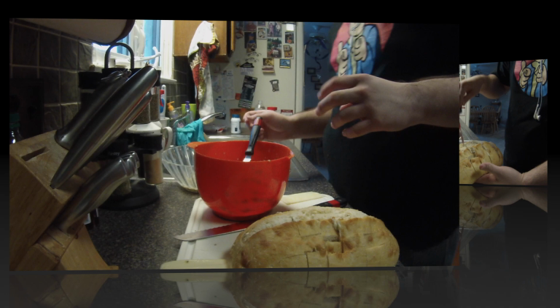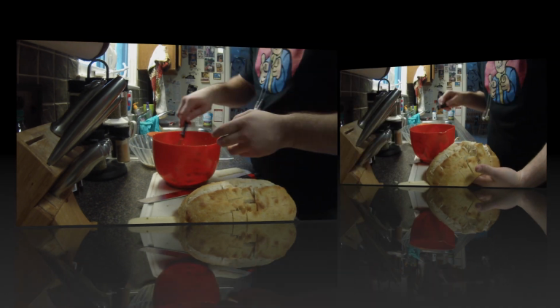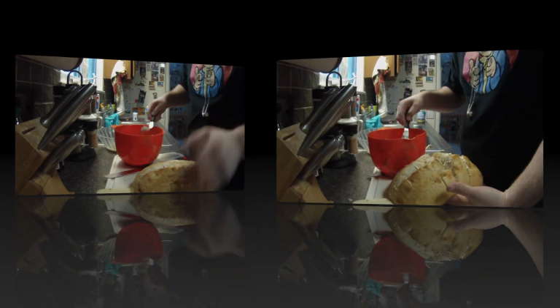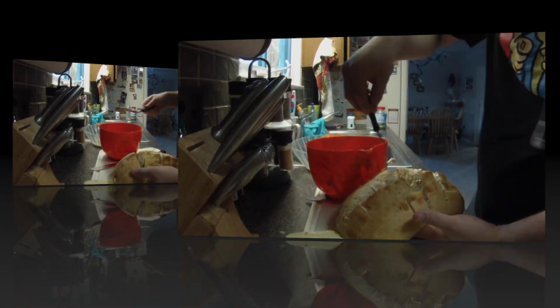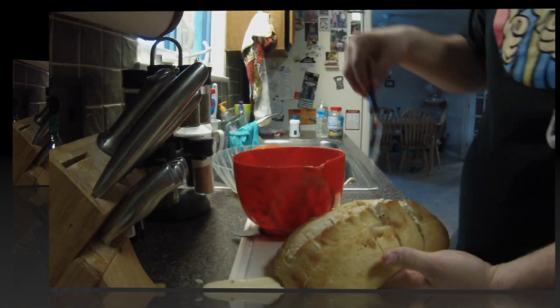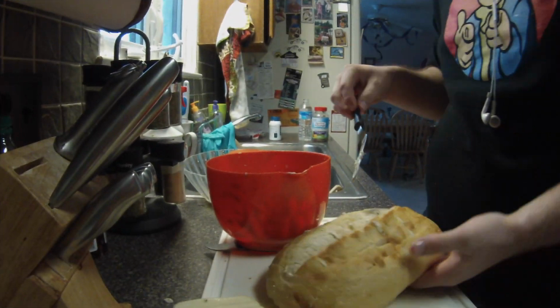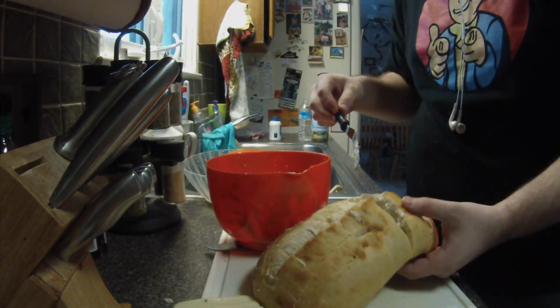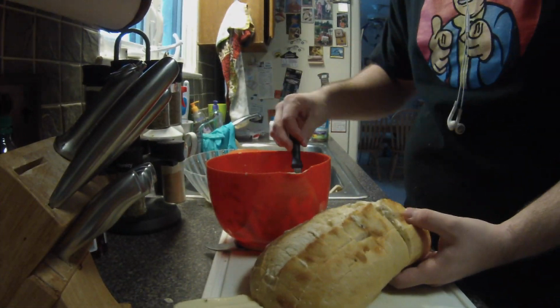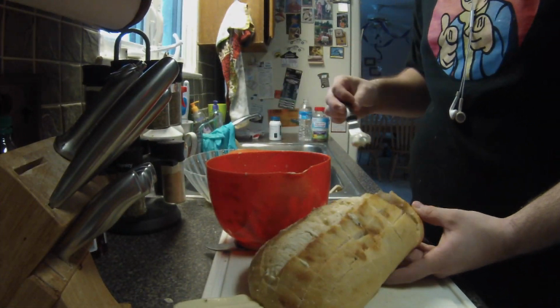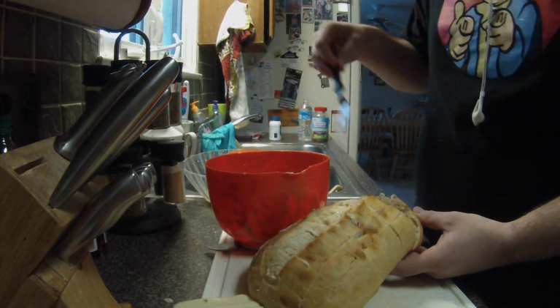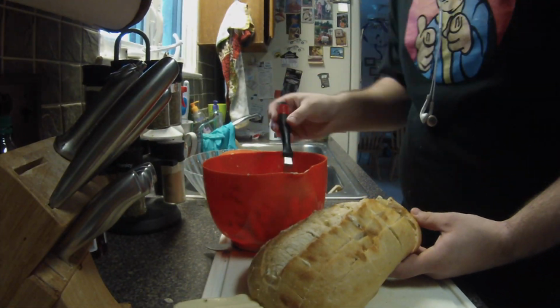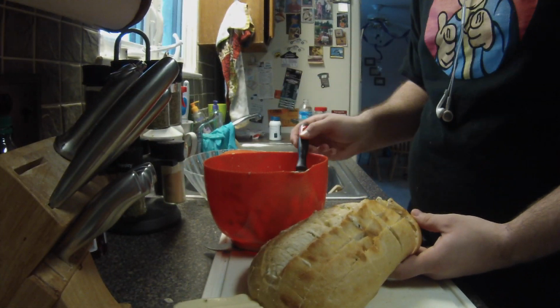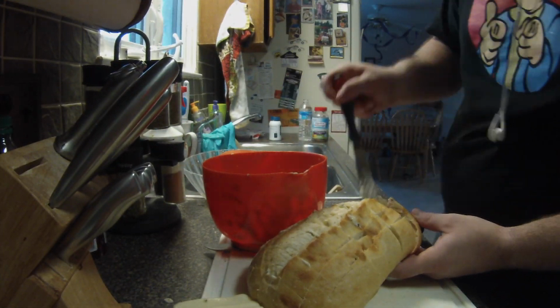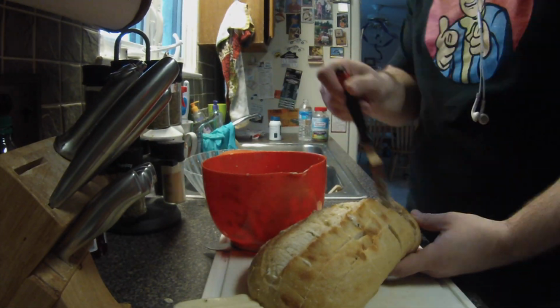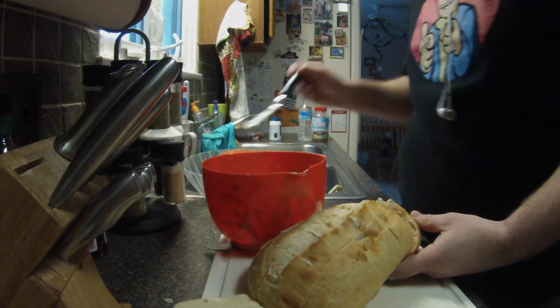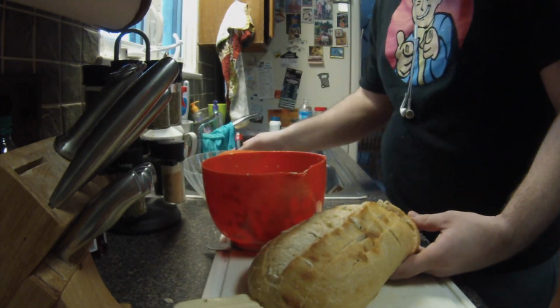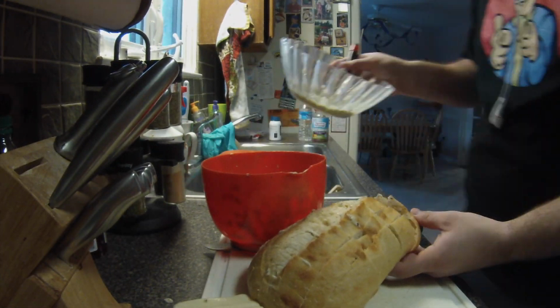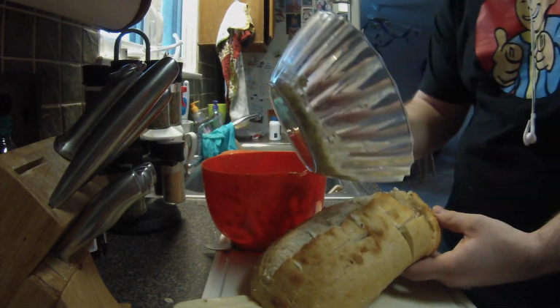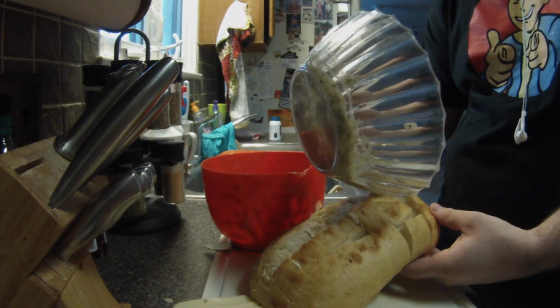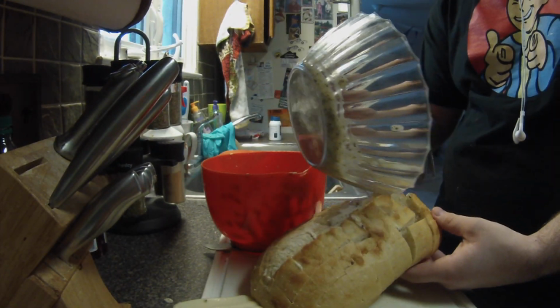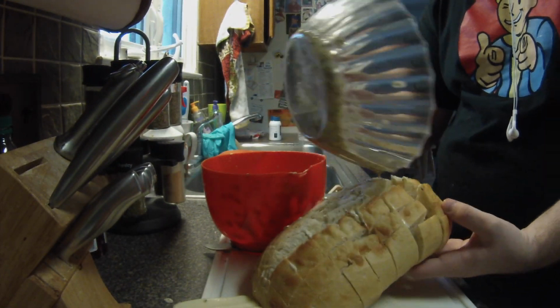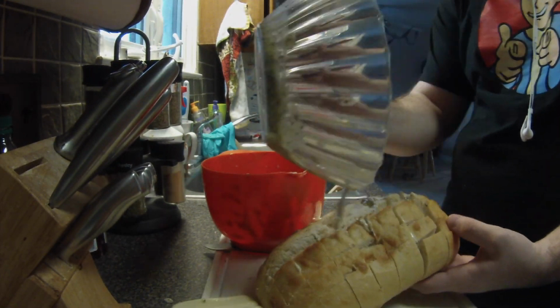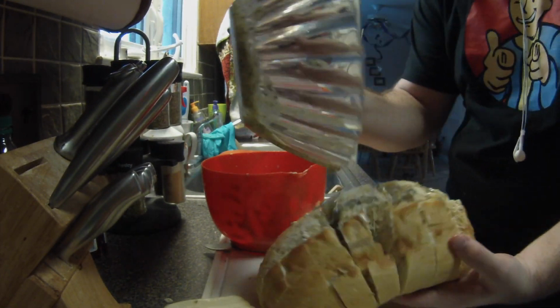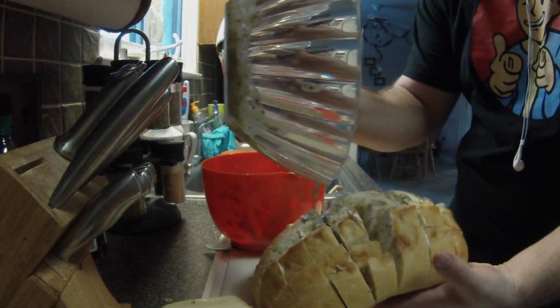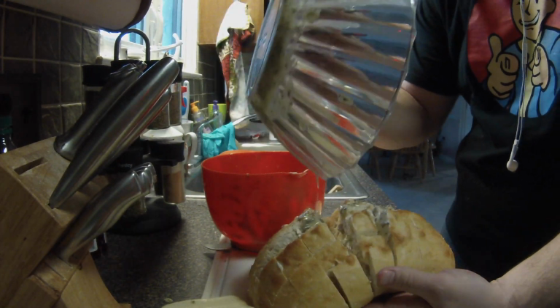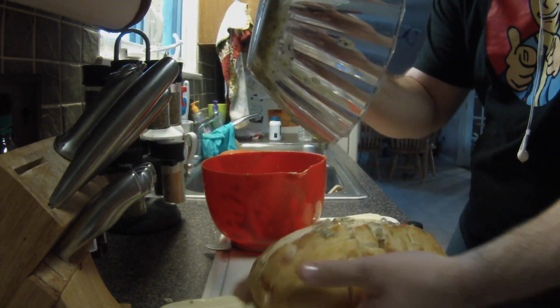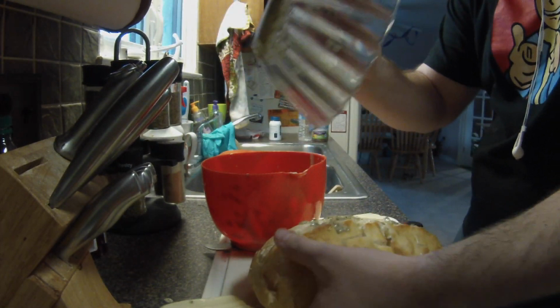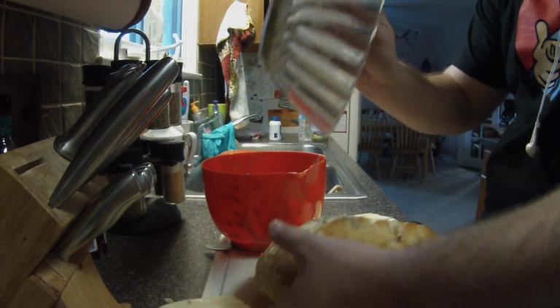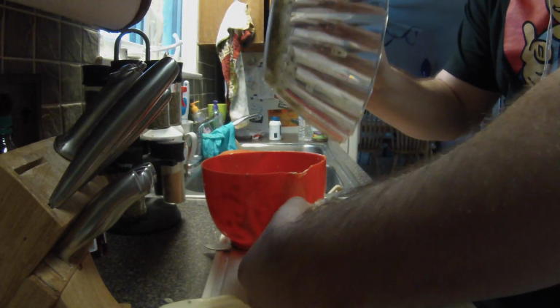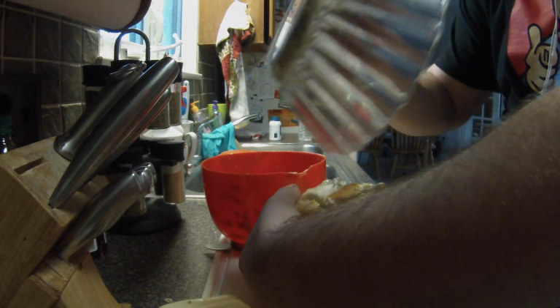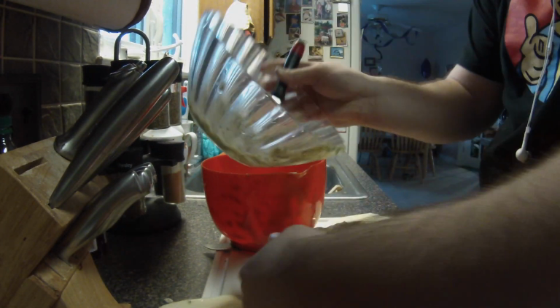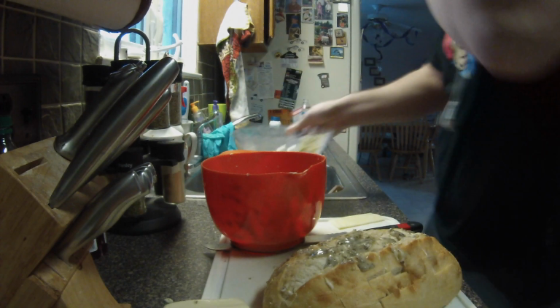So after you do that, pour some of the herb butter mixture over the bread, and pretty much use the rest of it up.